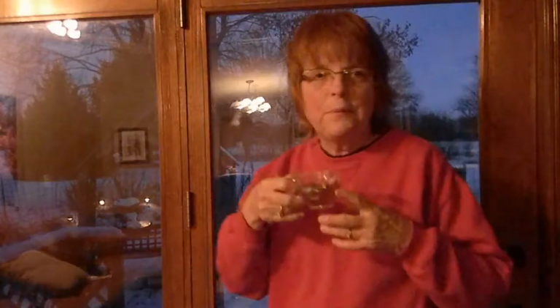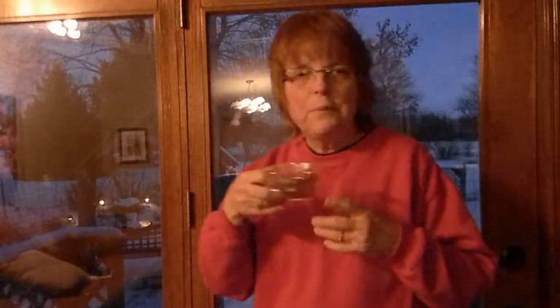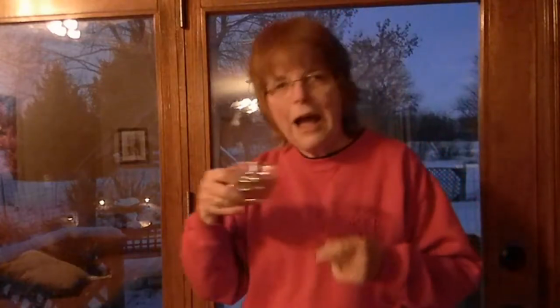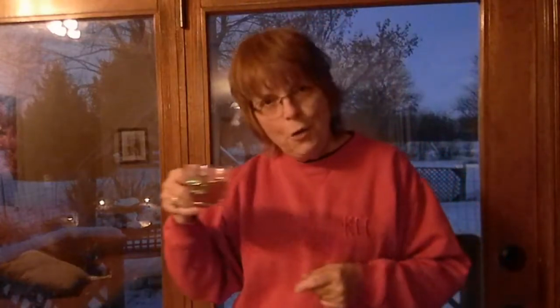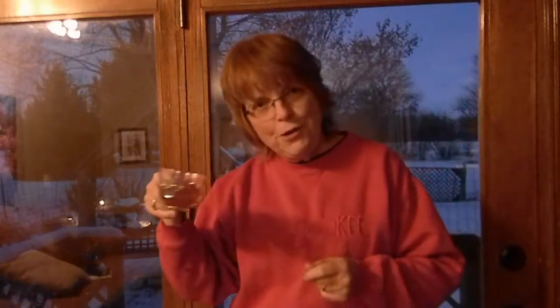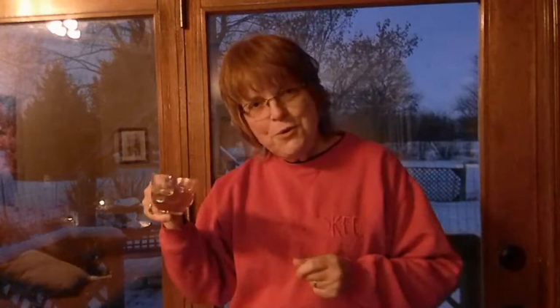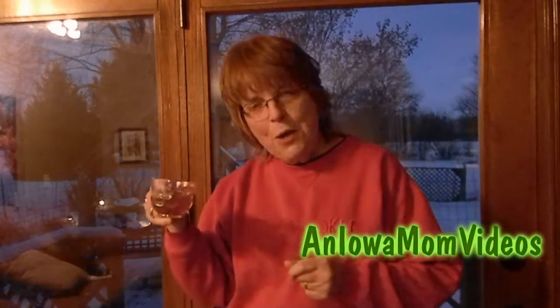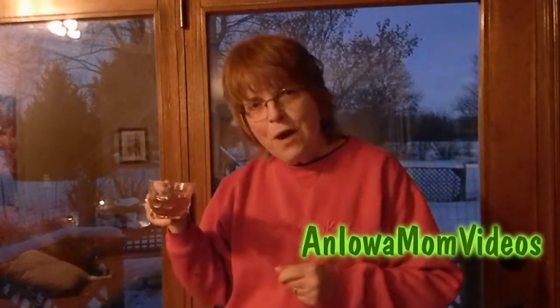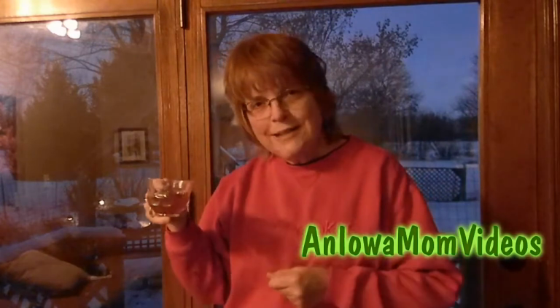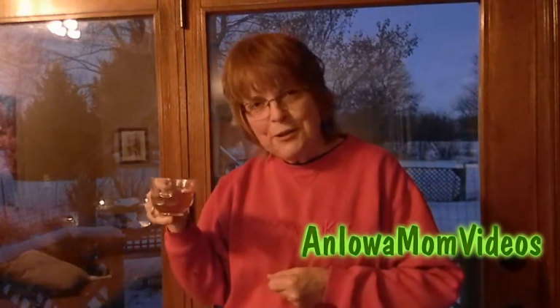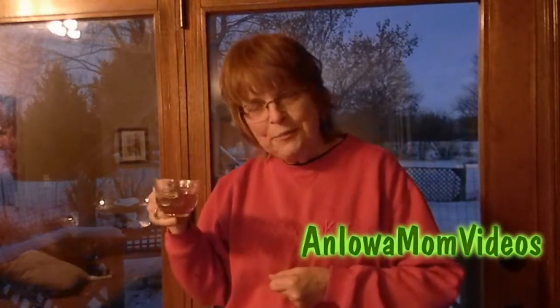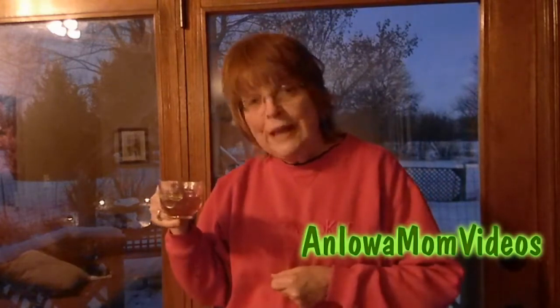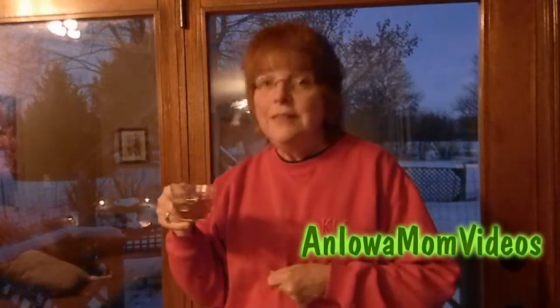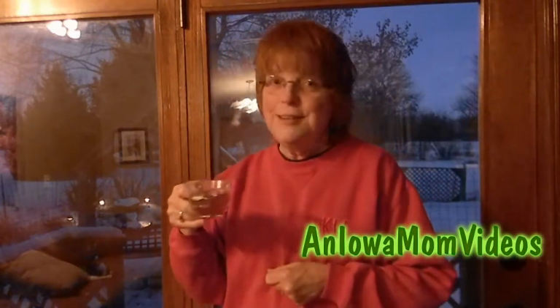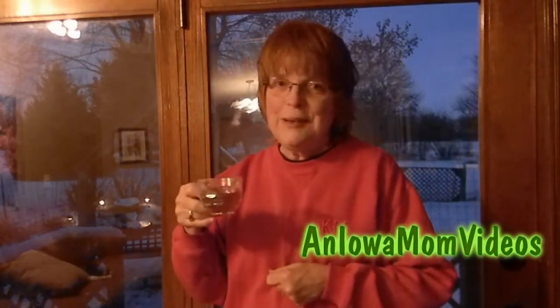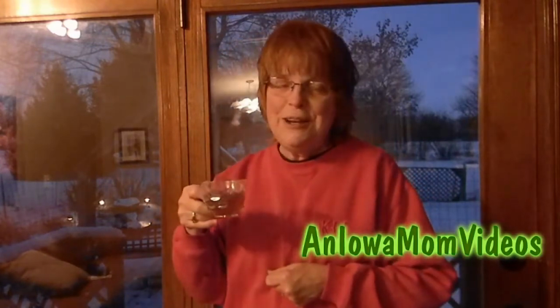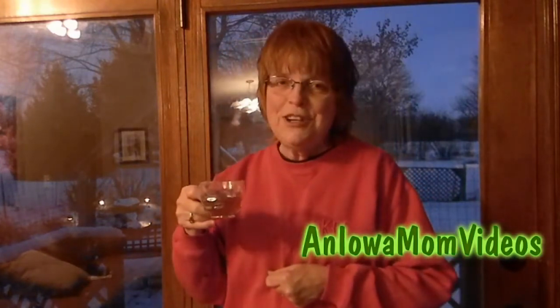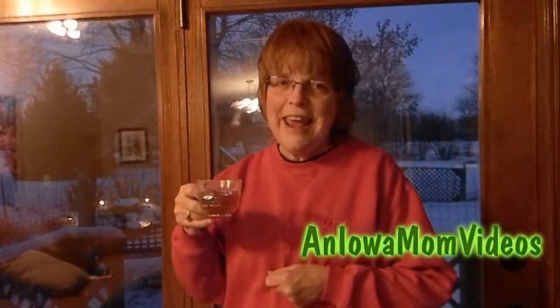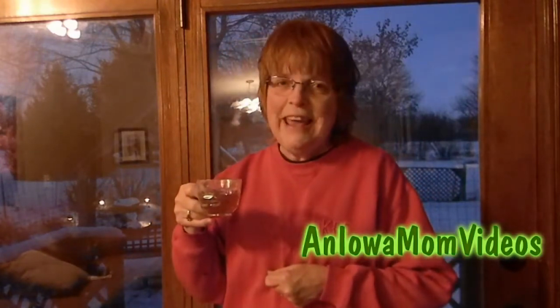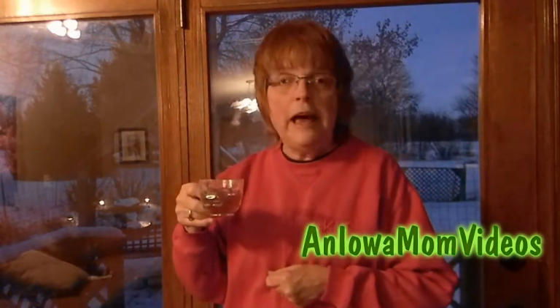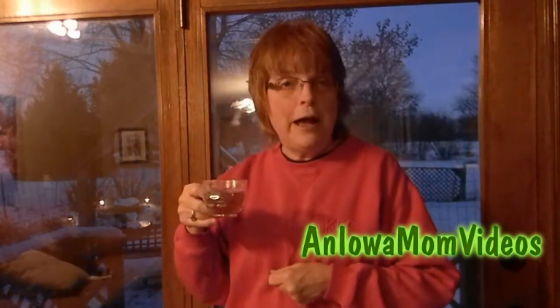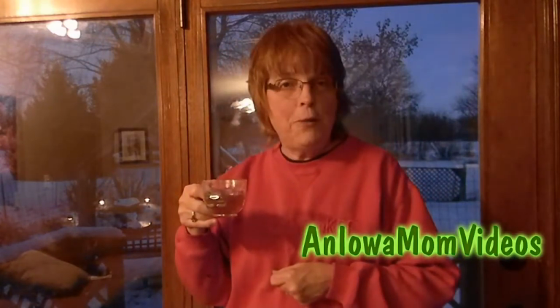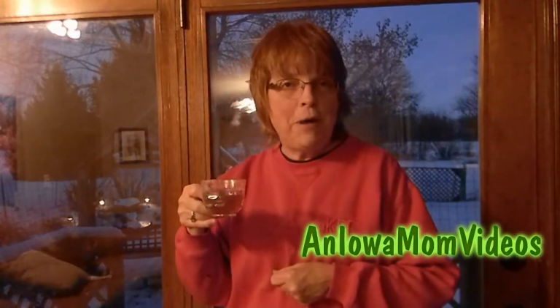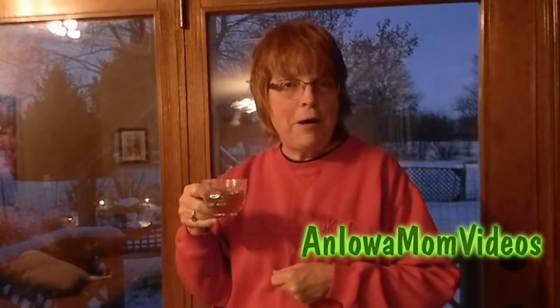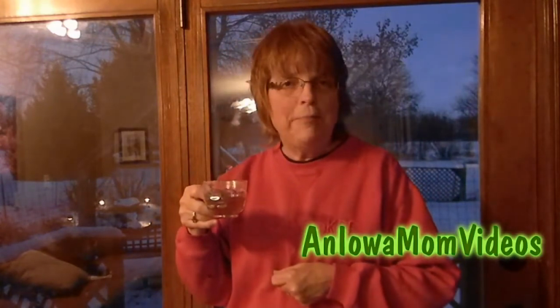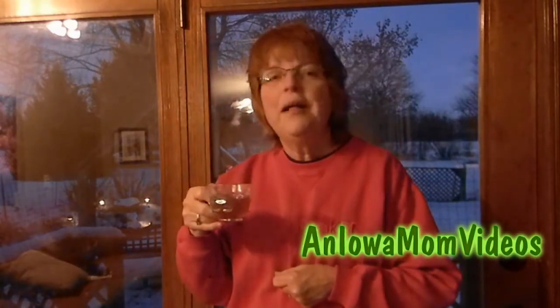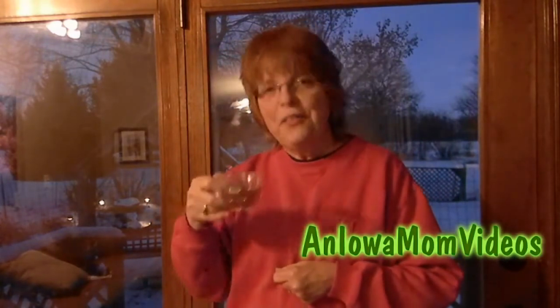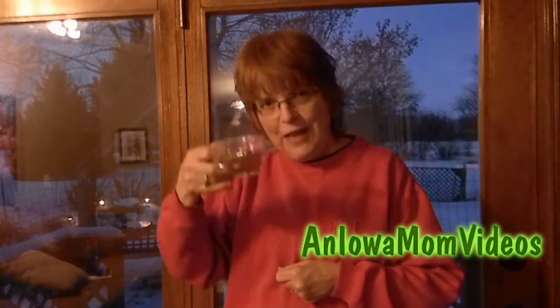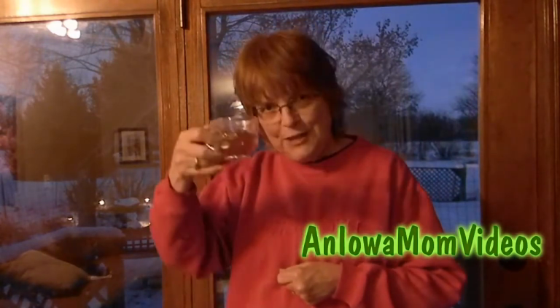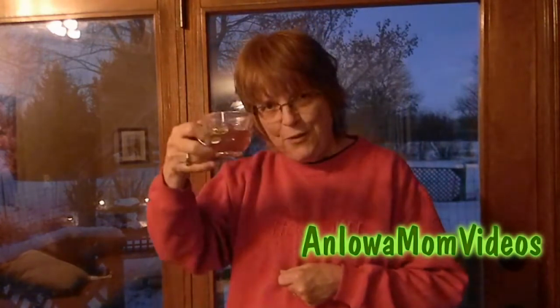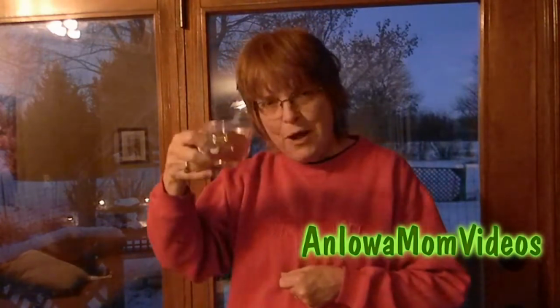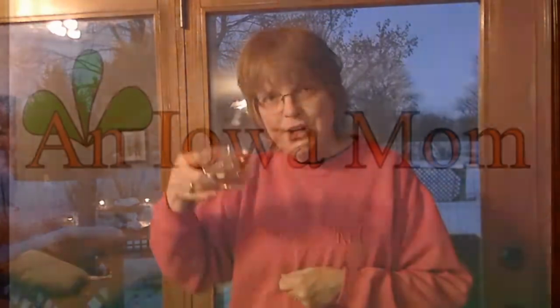I hope you'll try Wassail. This is Laina Shea, an Iowa mom — thanks for watching.